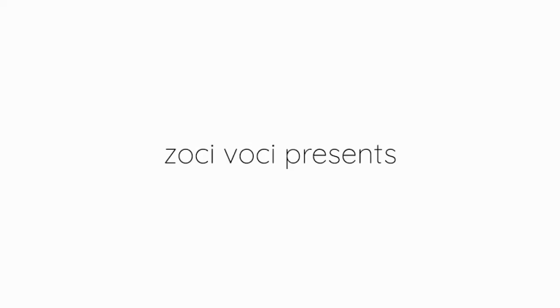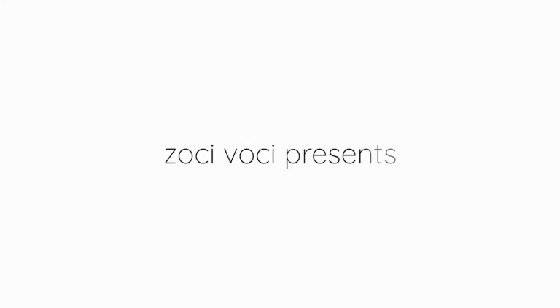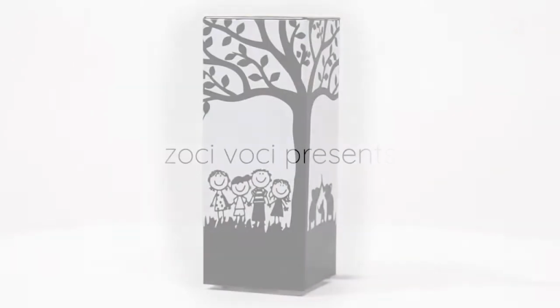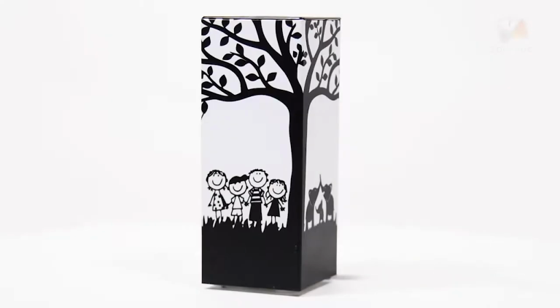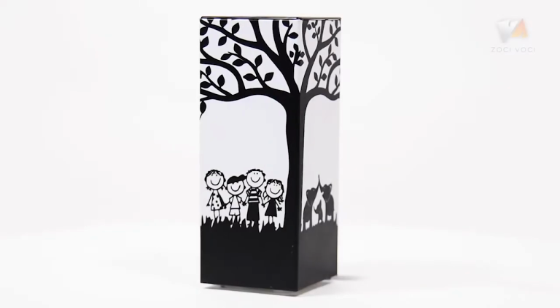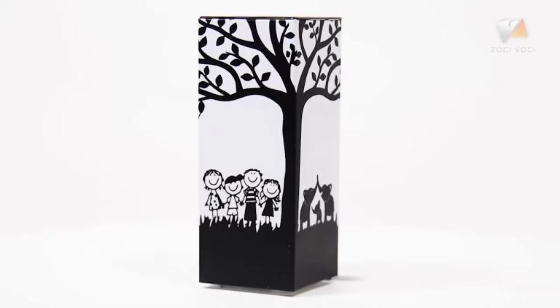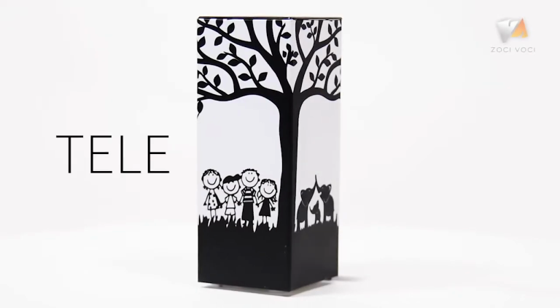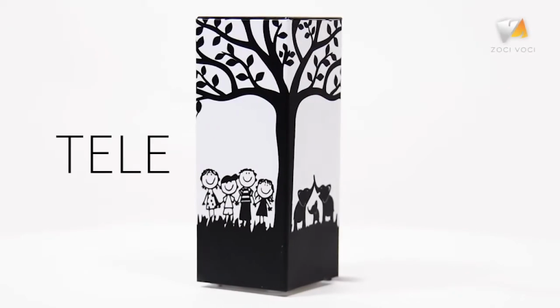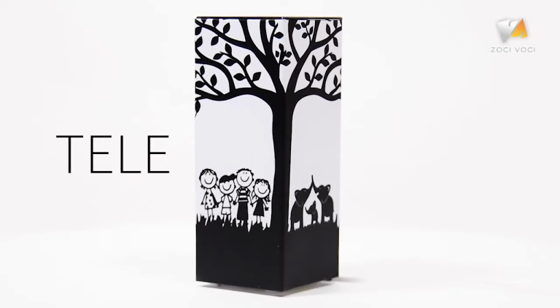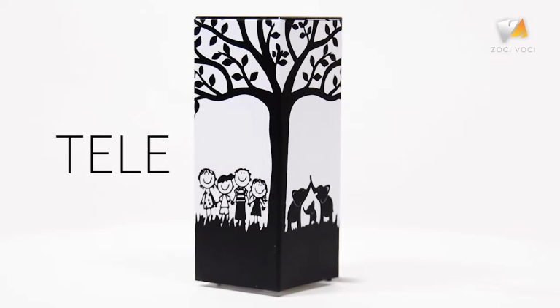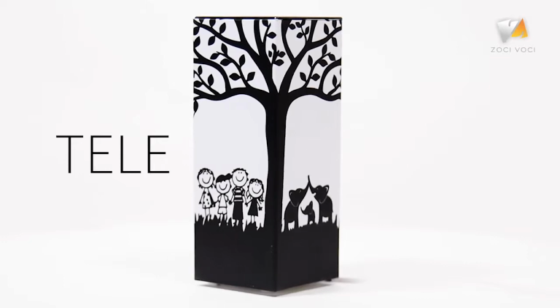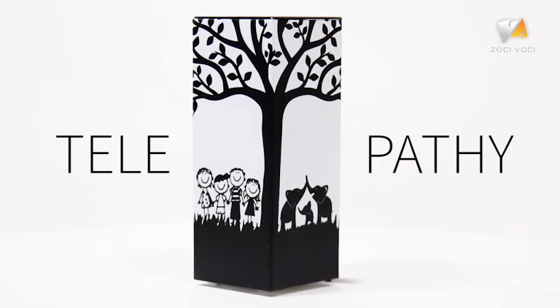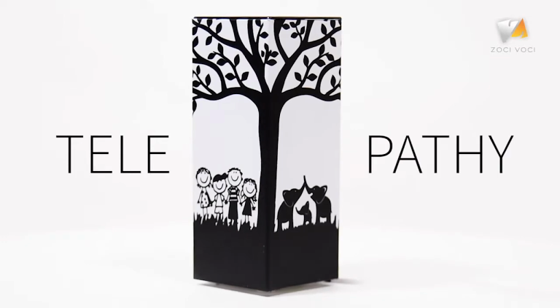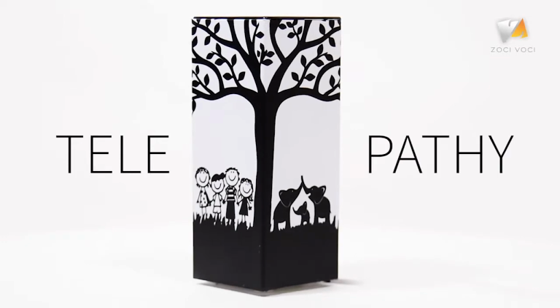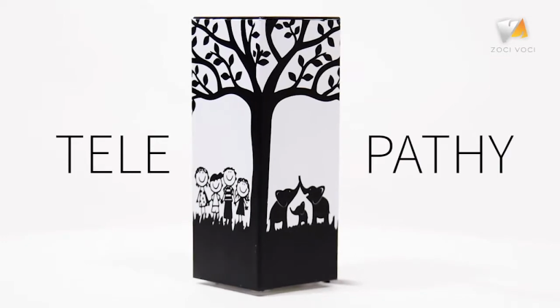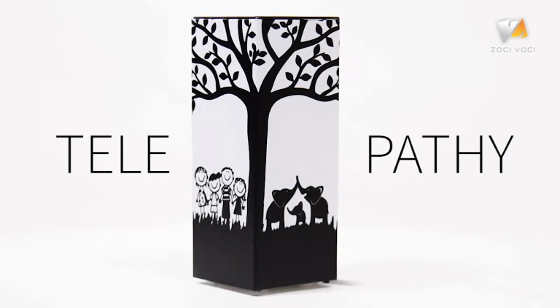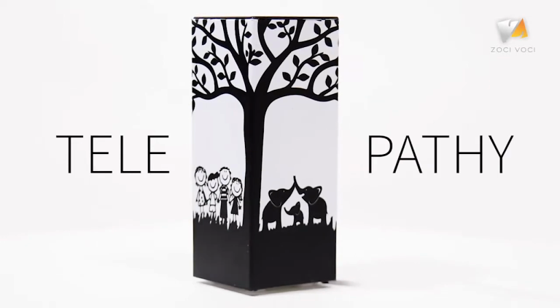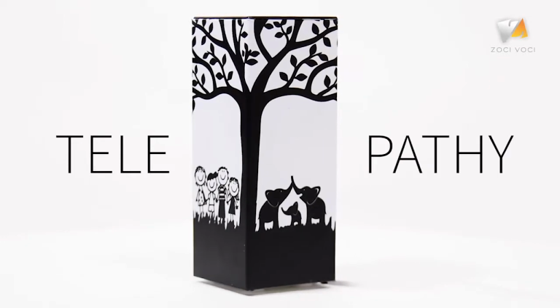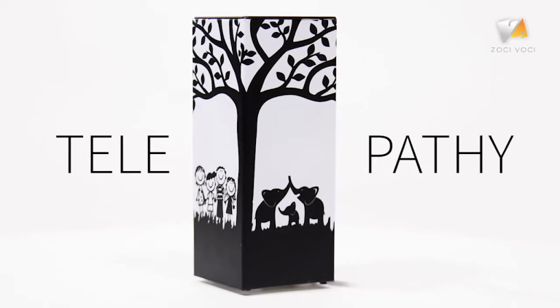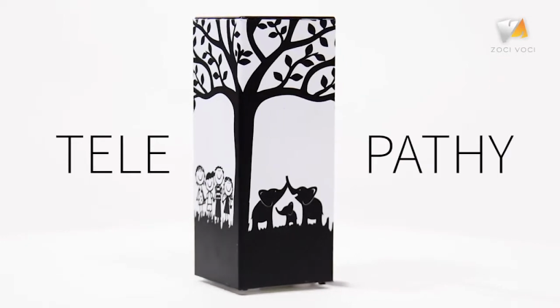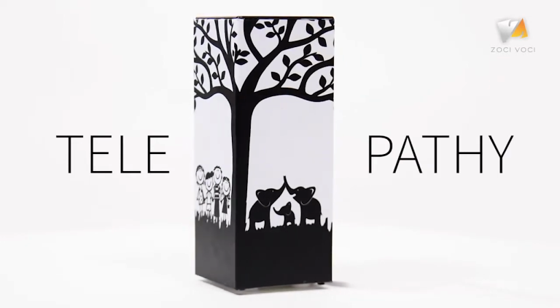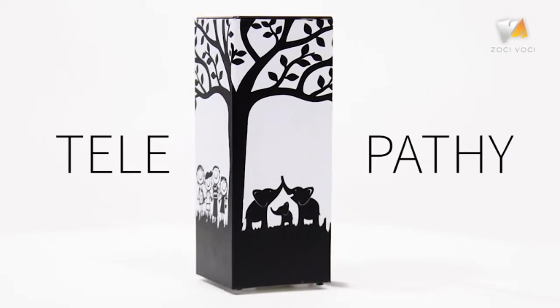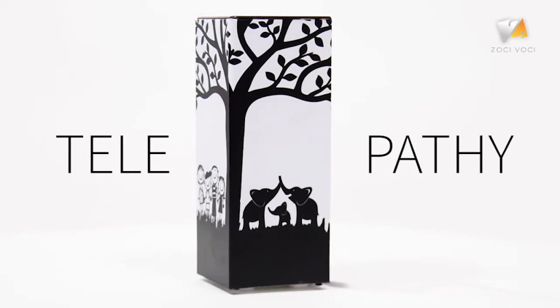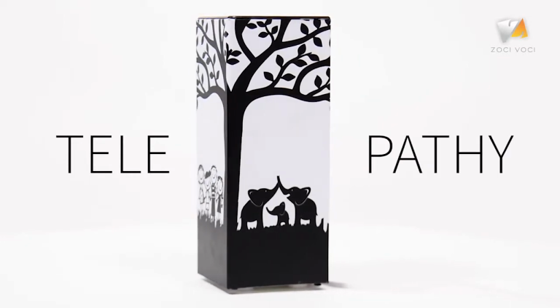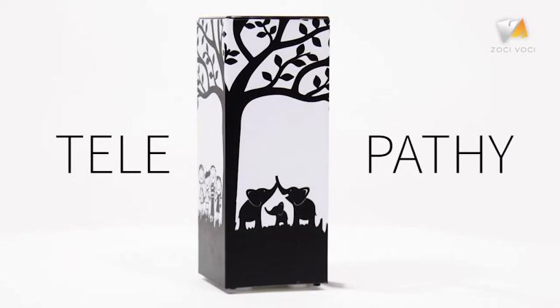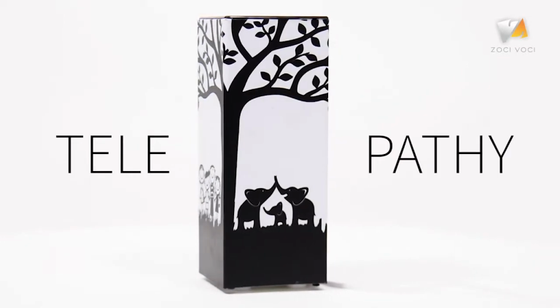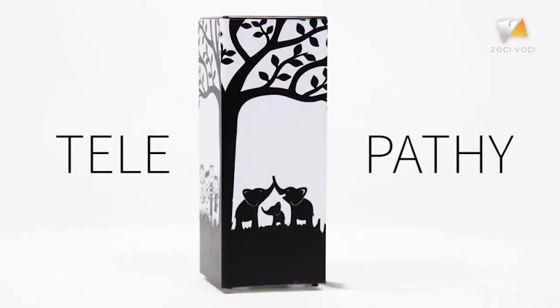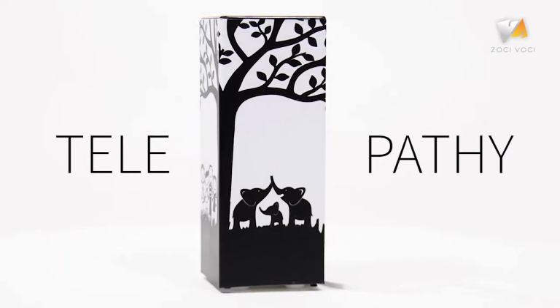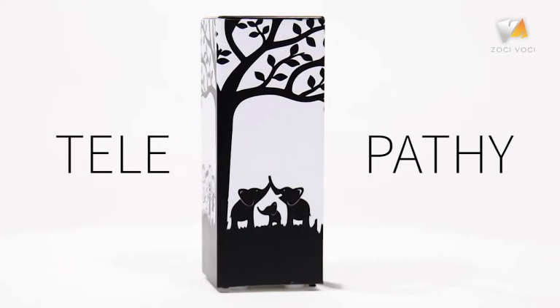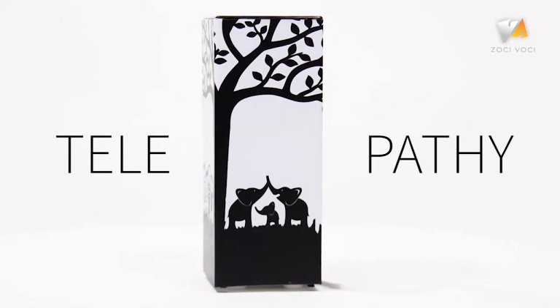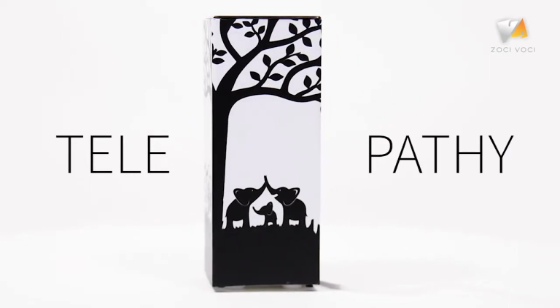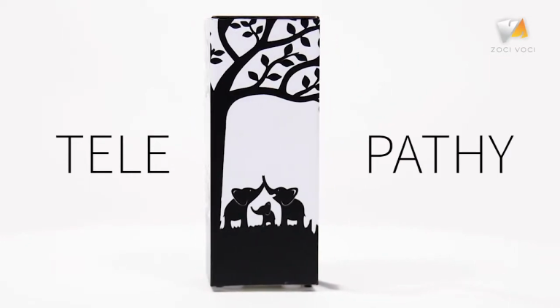ZokiWoki presents Telepathy, a lamp that lets you connect with the people you love across physical boundaries.